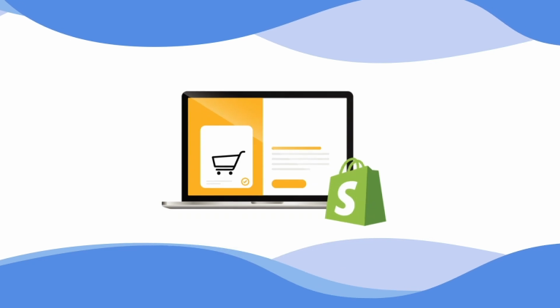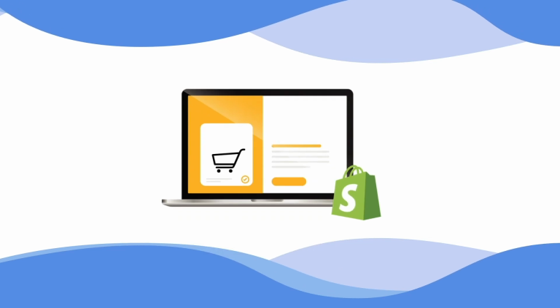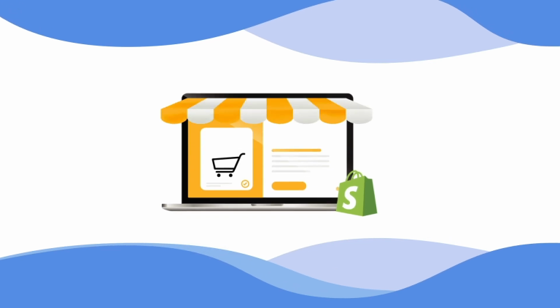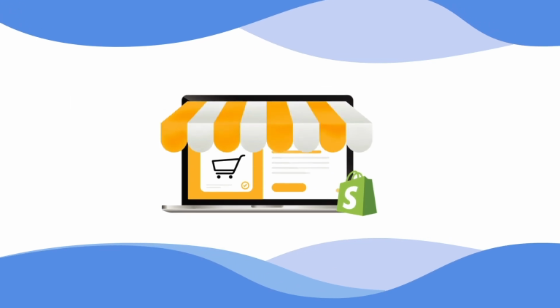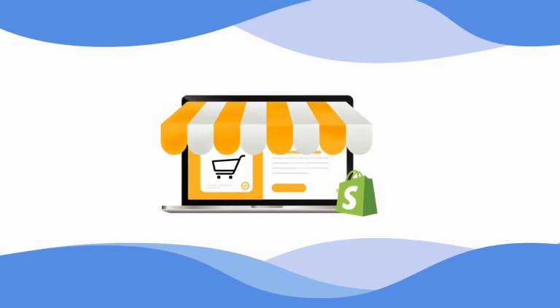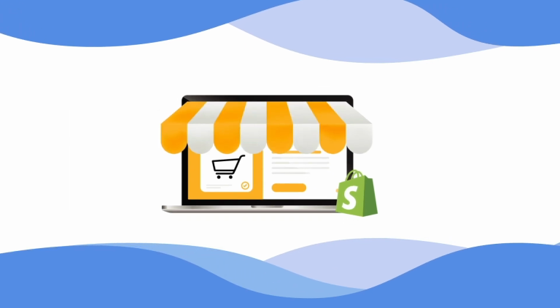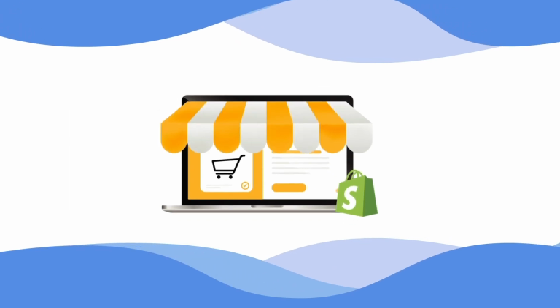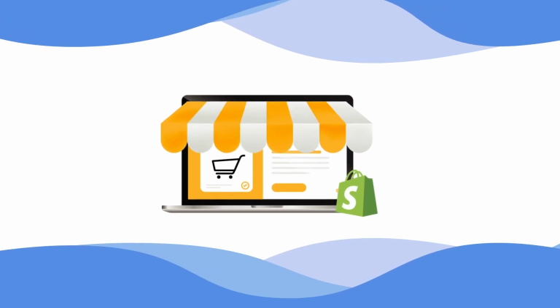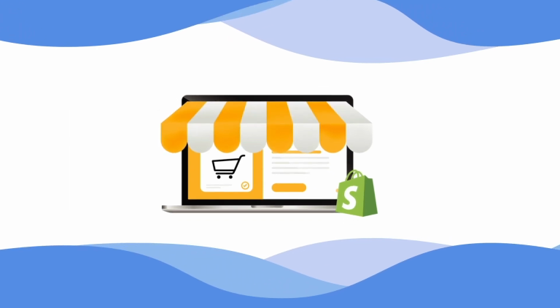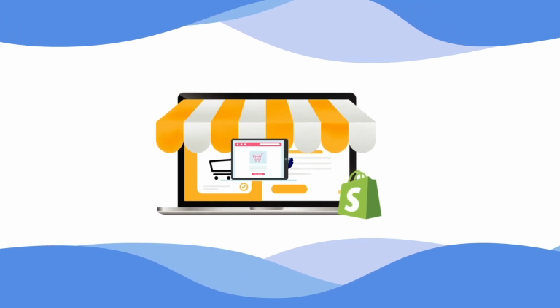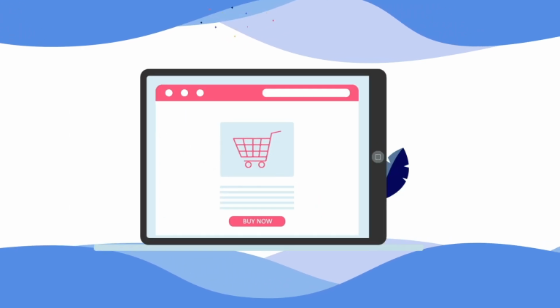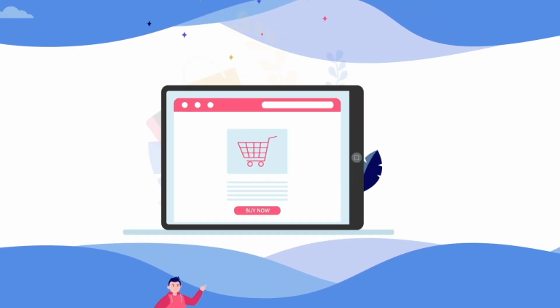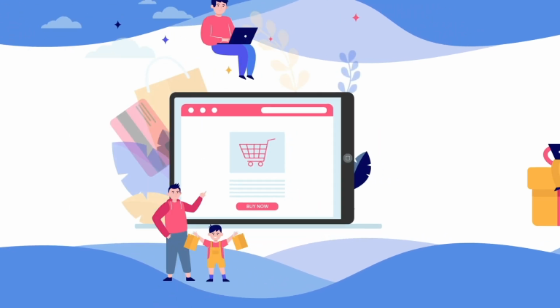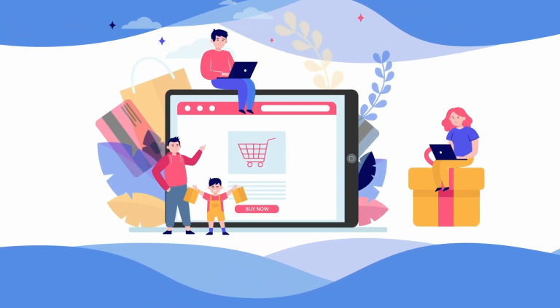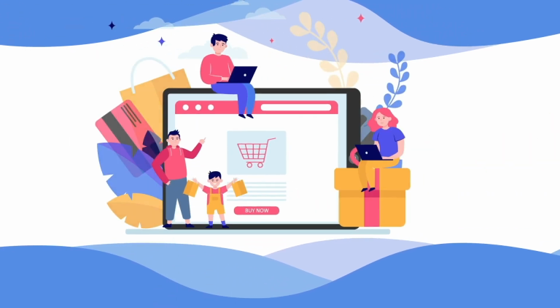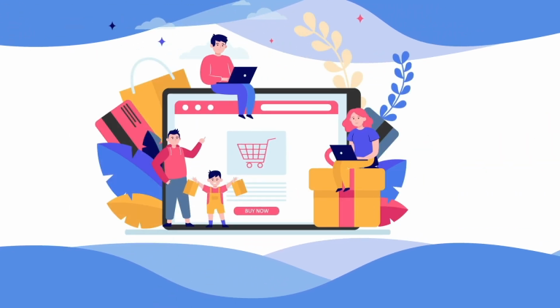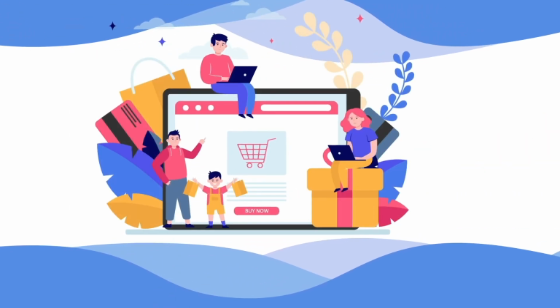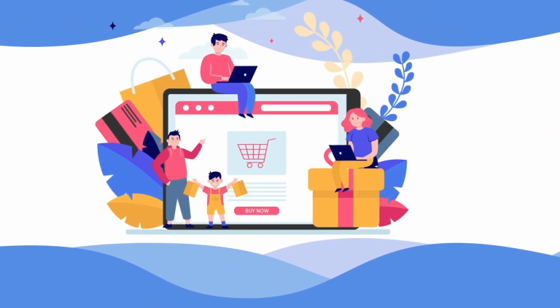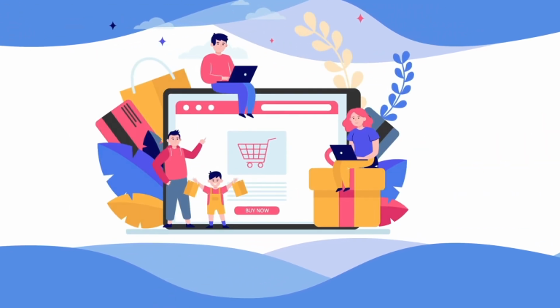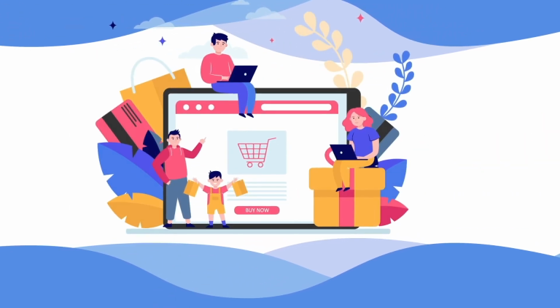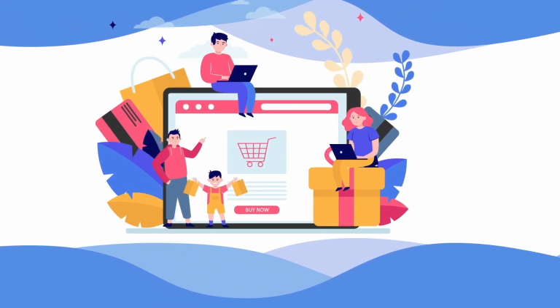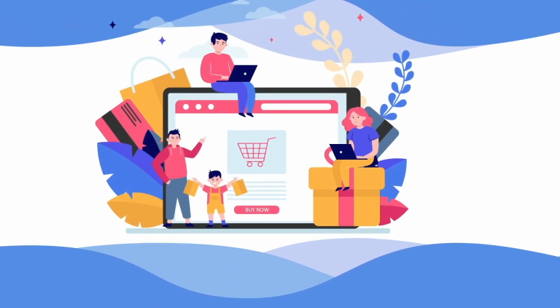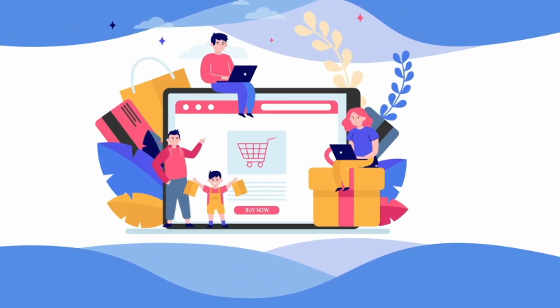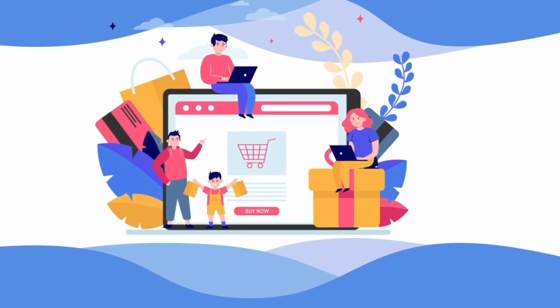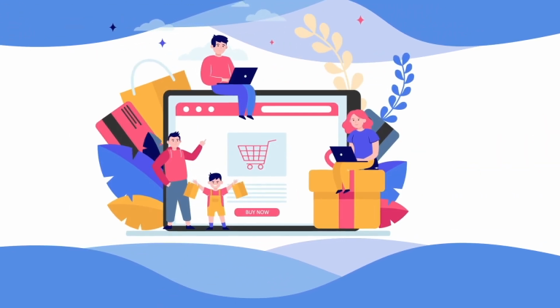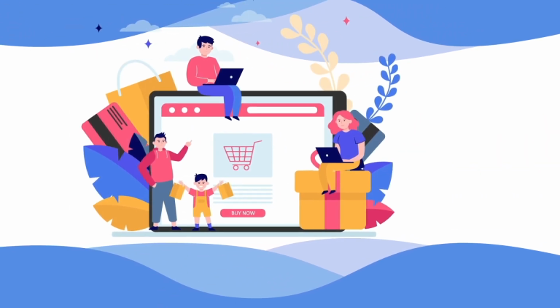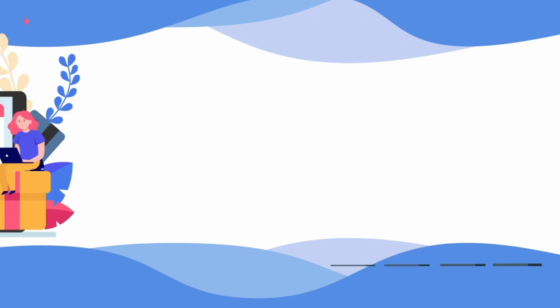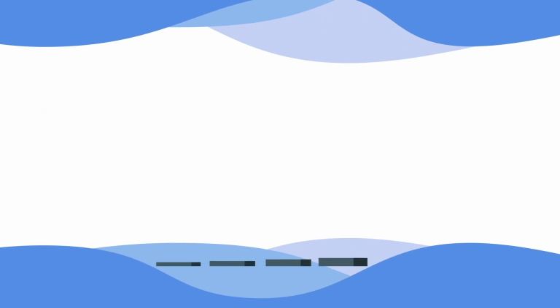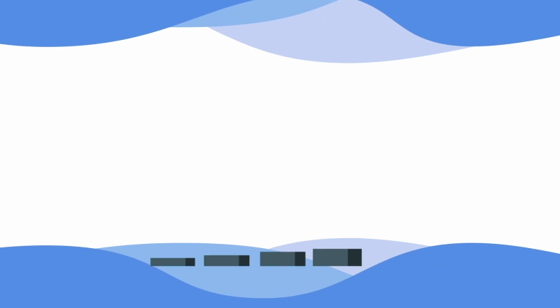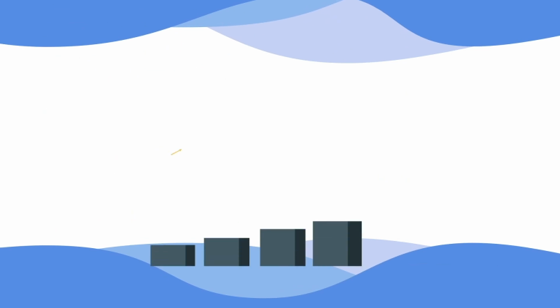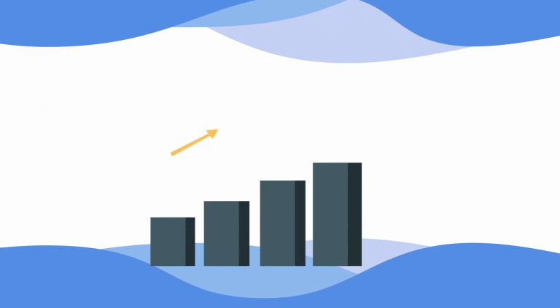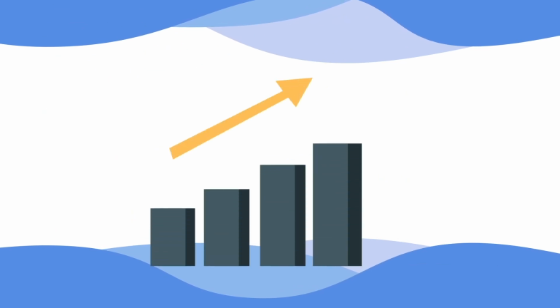You have a Shopify store? You wish to take your store to the next level? And by doing so, increase your profits?